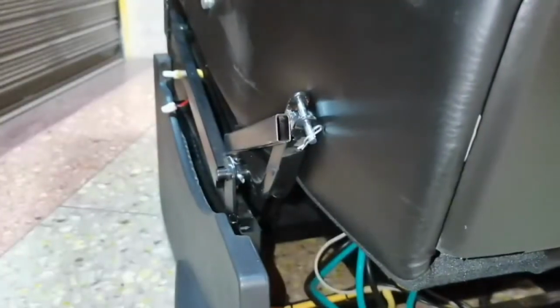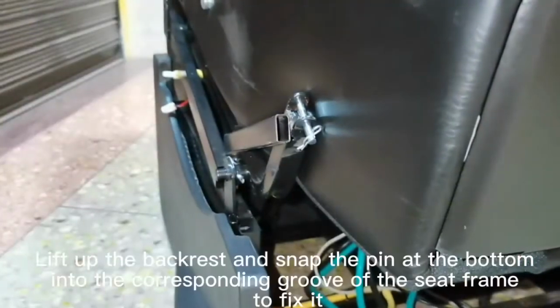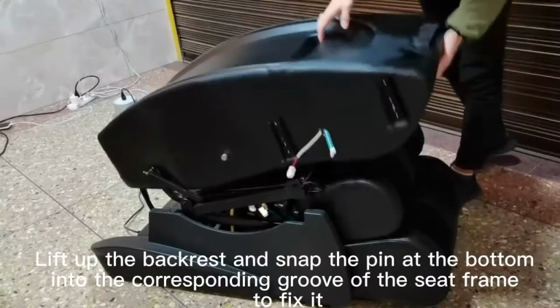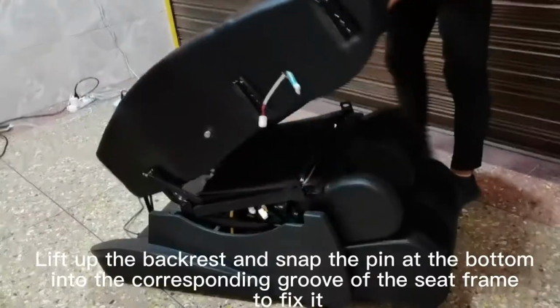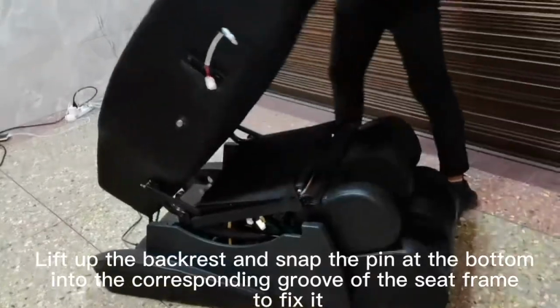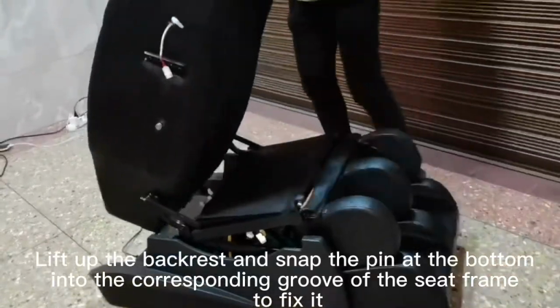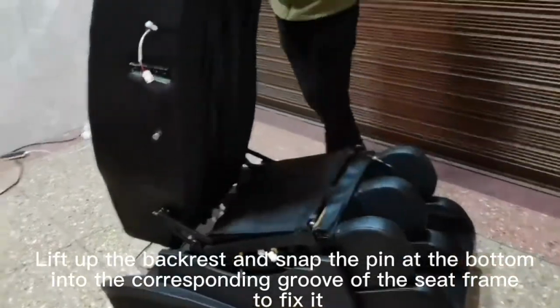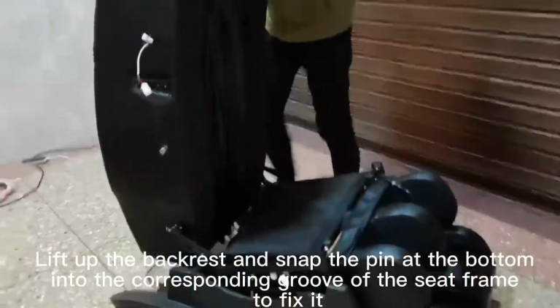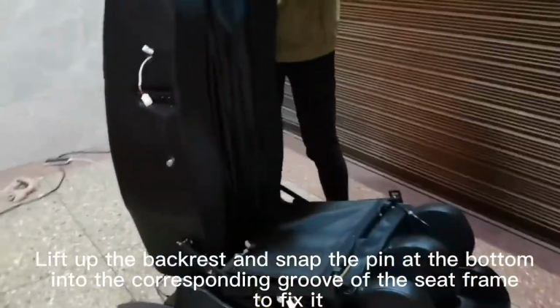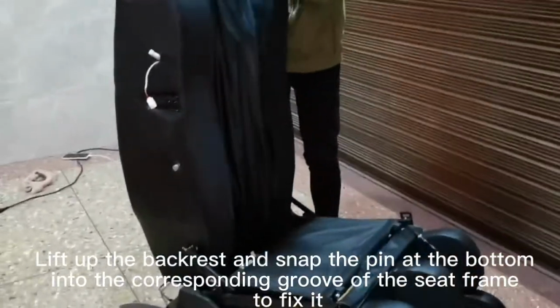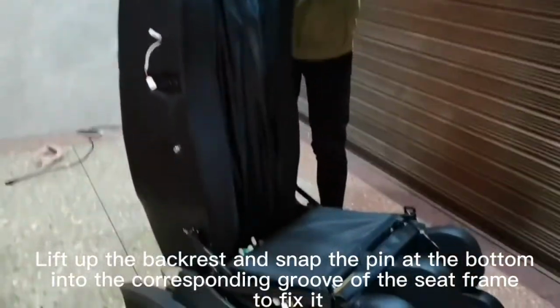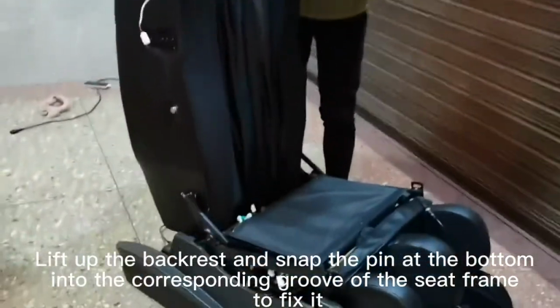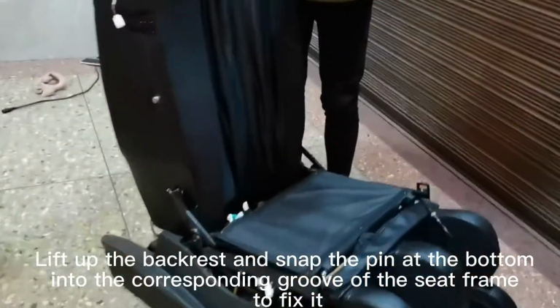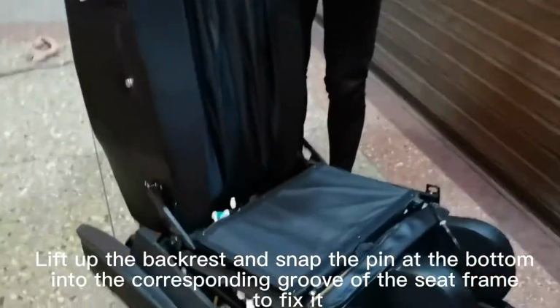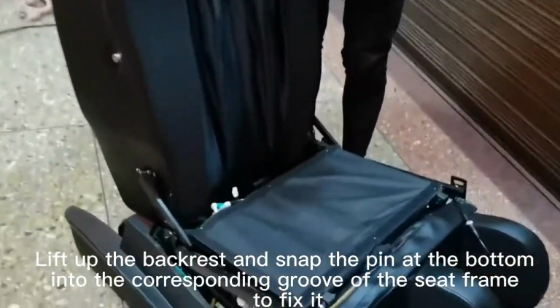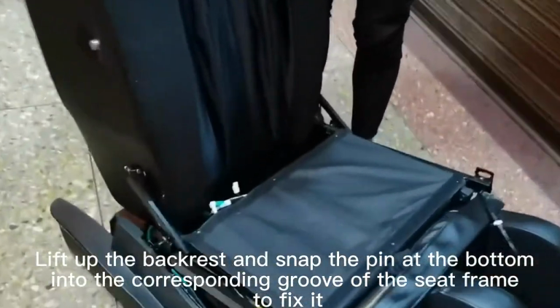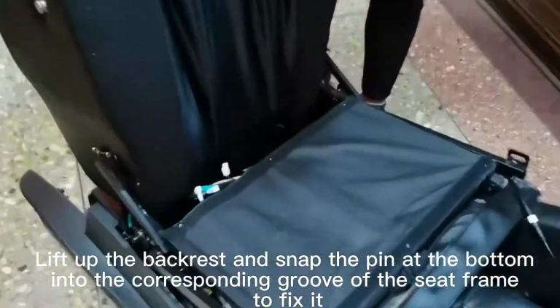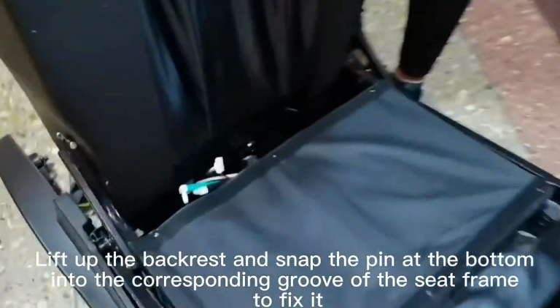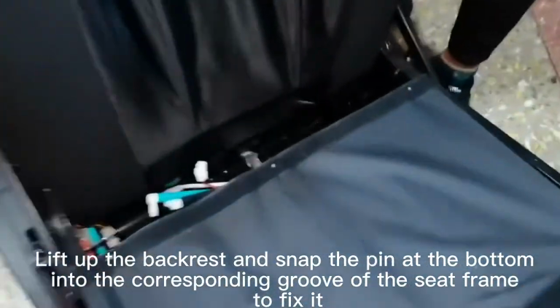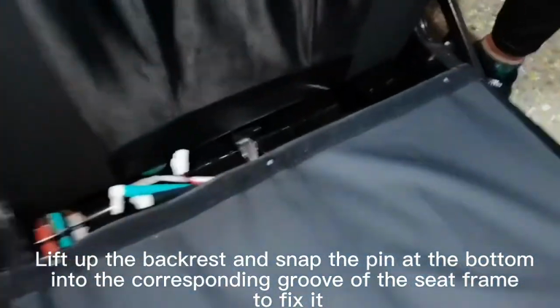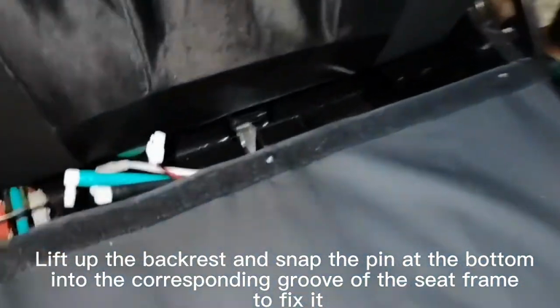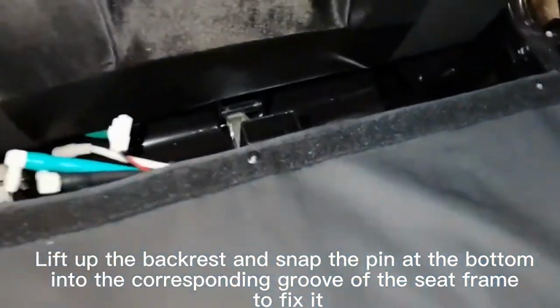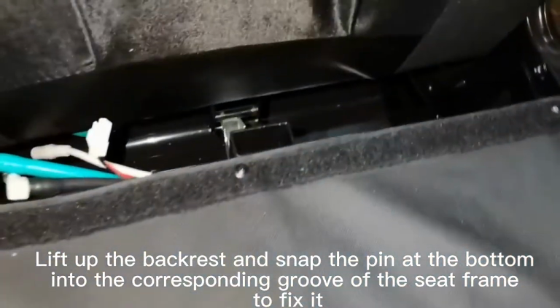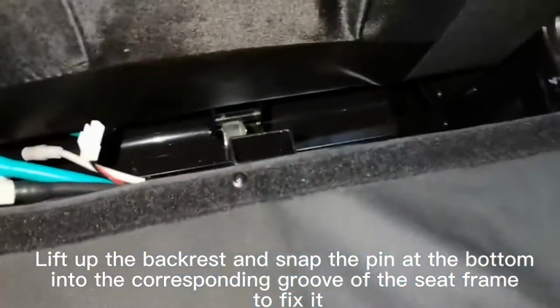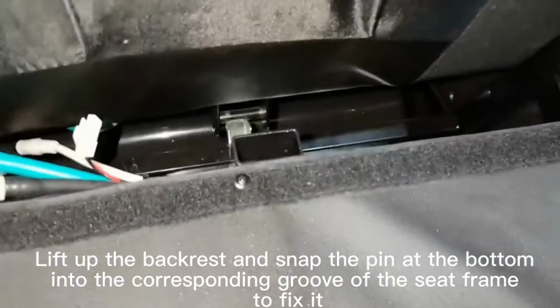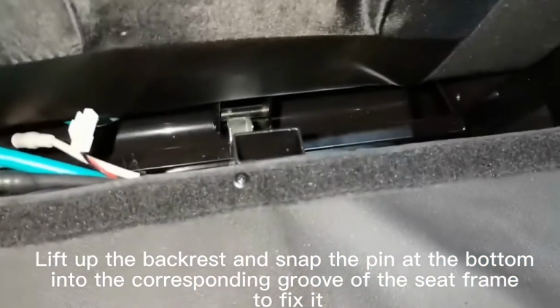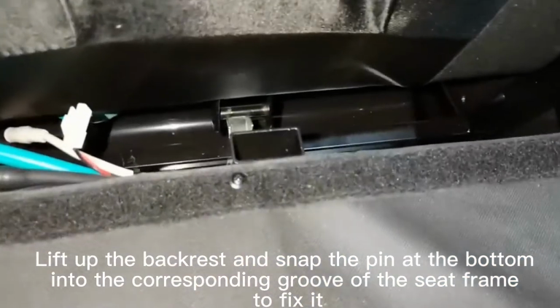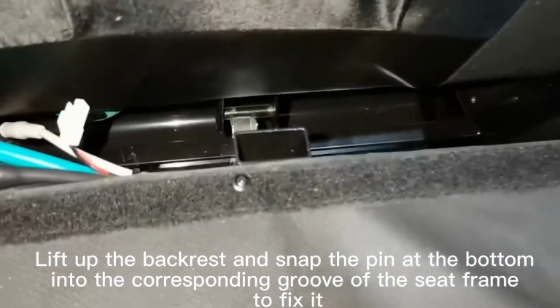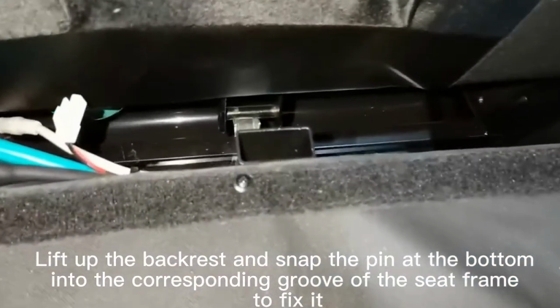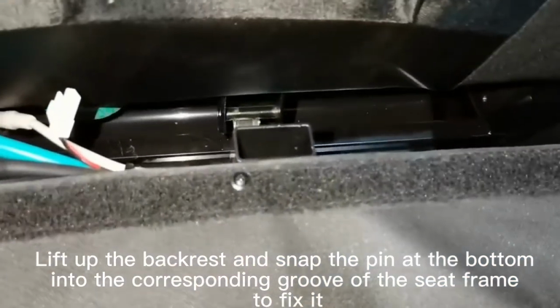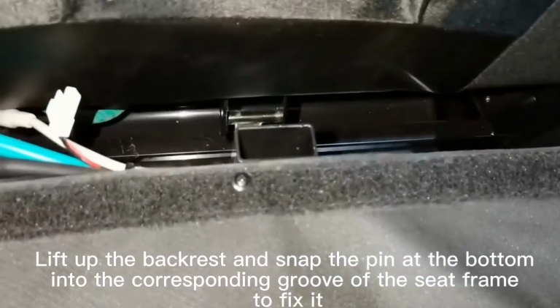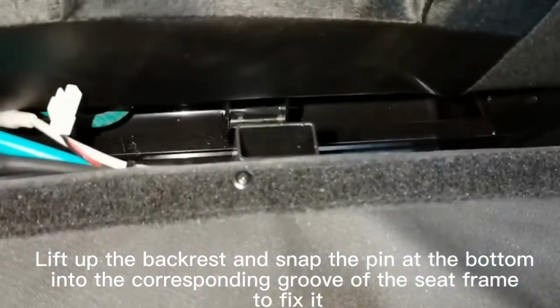Lift up the backrest and snap the pin at the bottom into the corresponding groove of the seat frame to fix it.